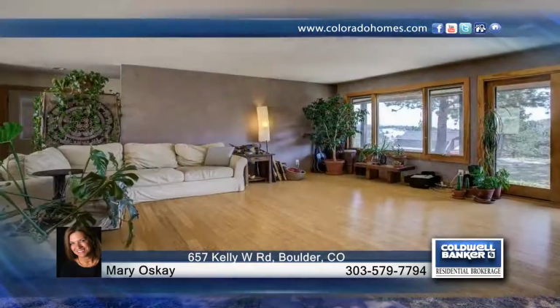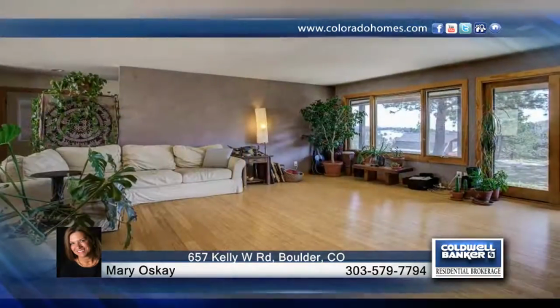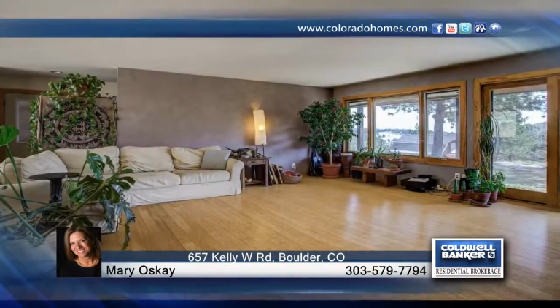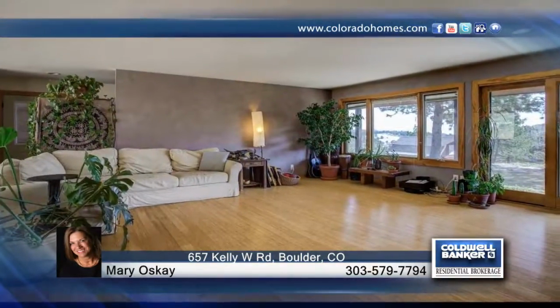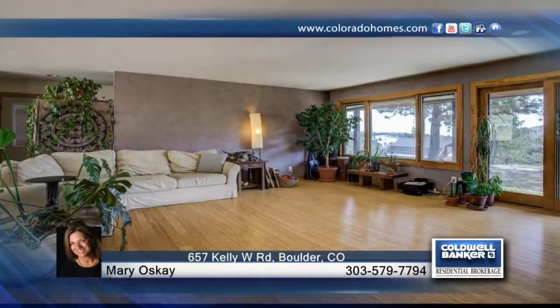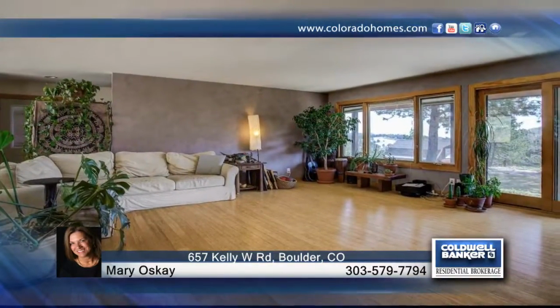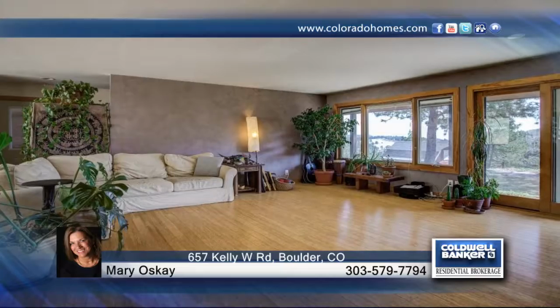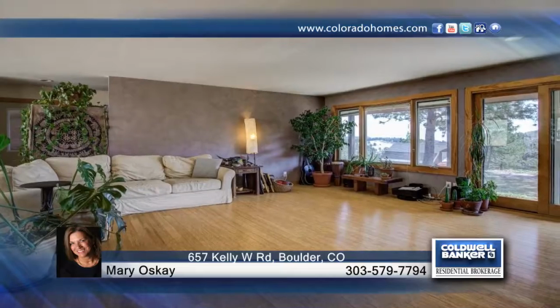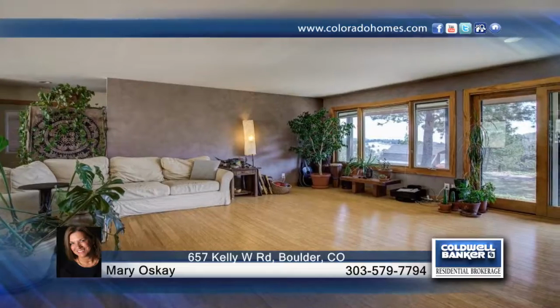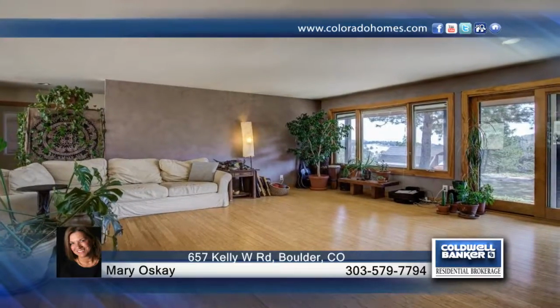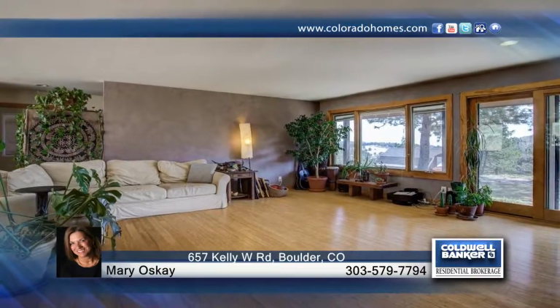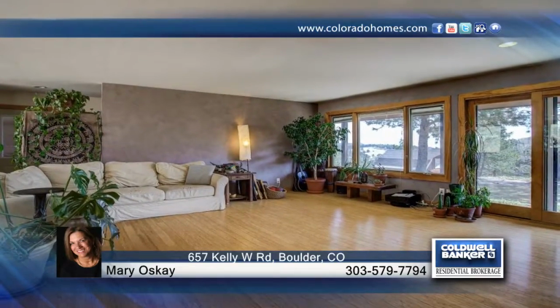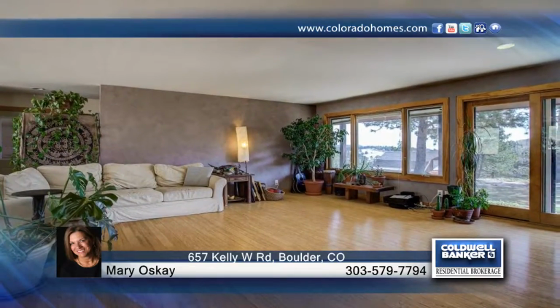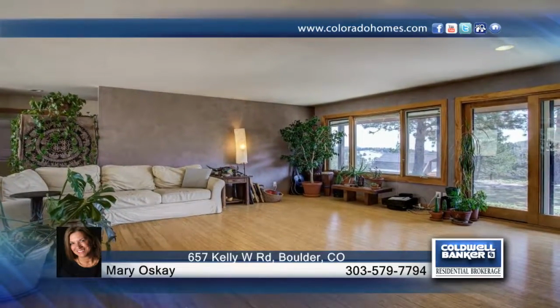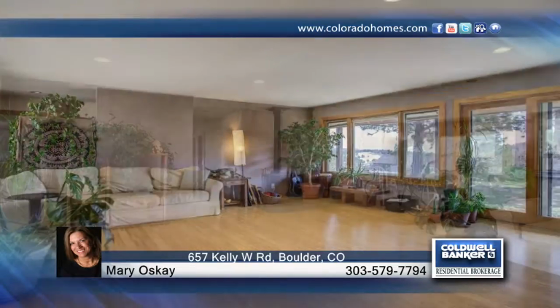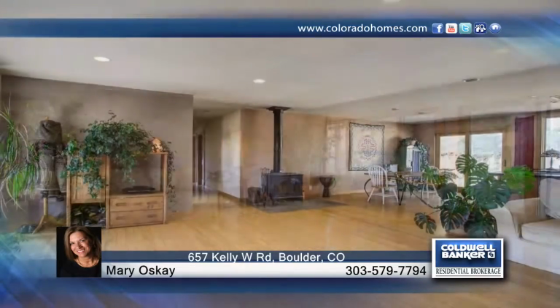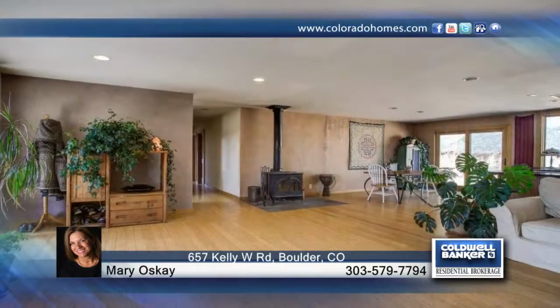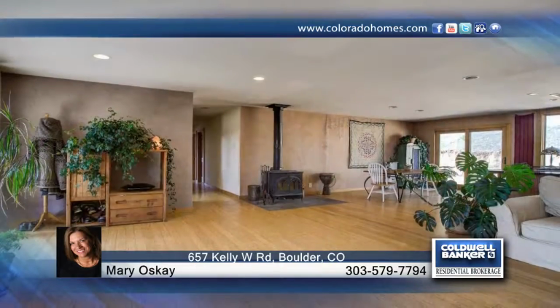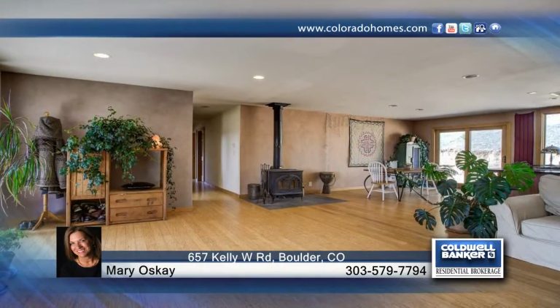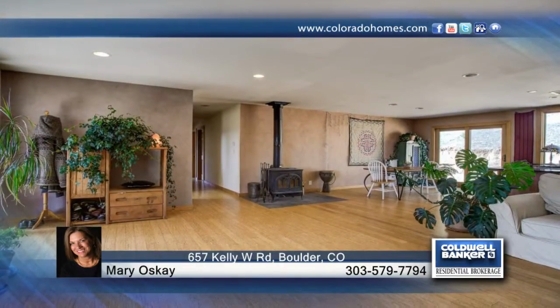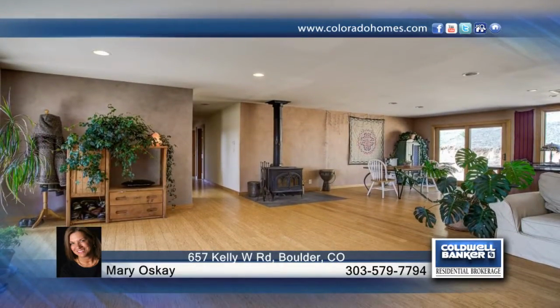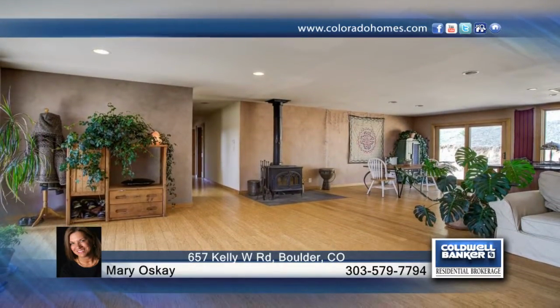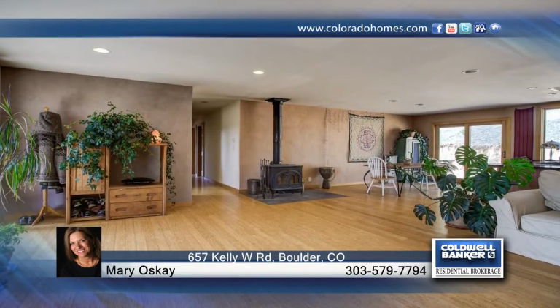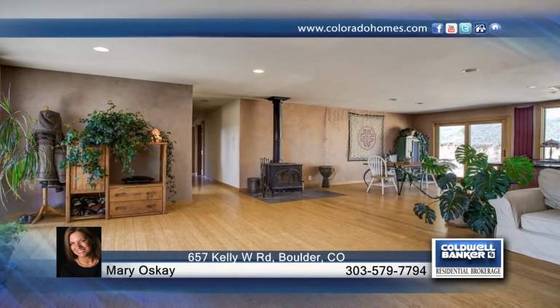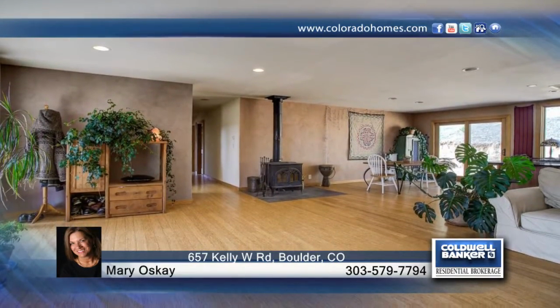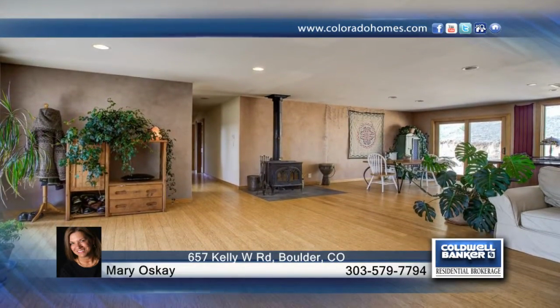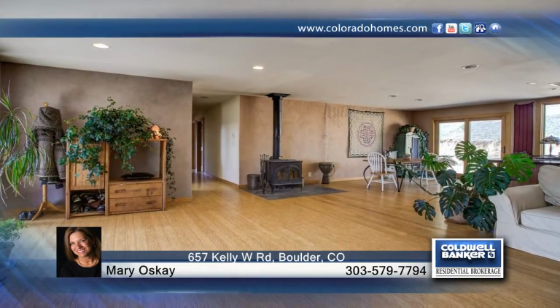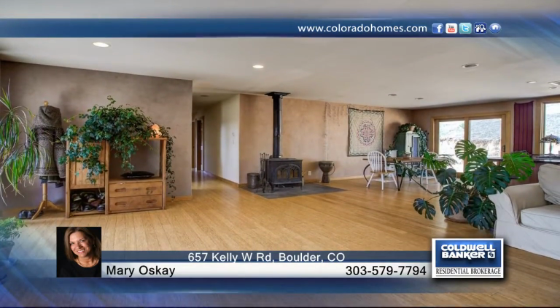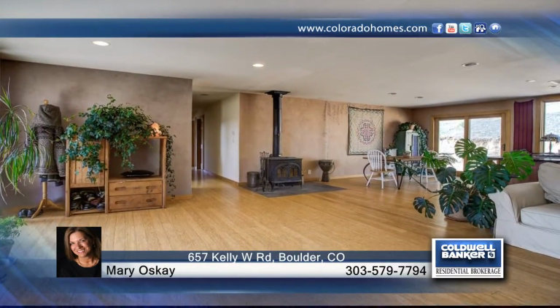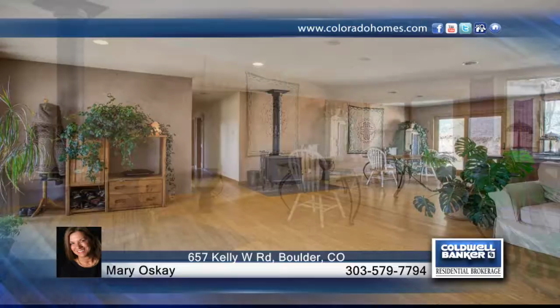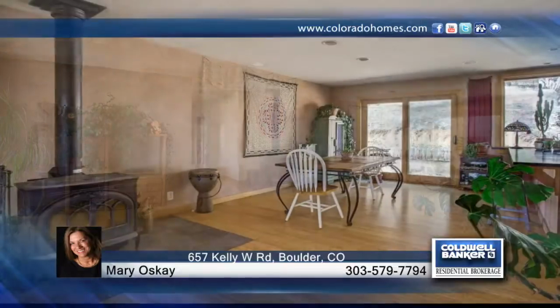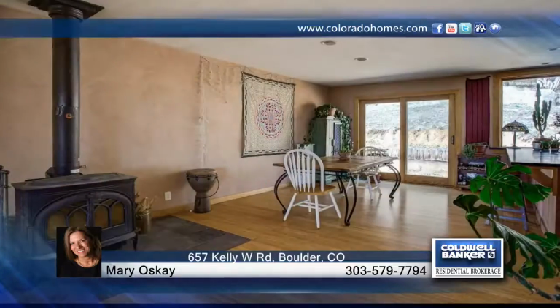Sitting on 1.9 acres with one of the best view lots in Tall Timbers, this single level home has been extensively renovated.